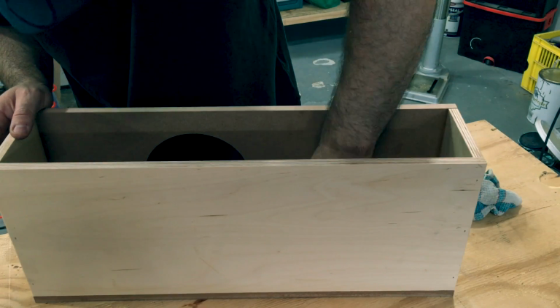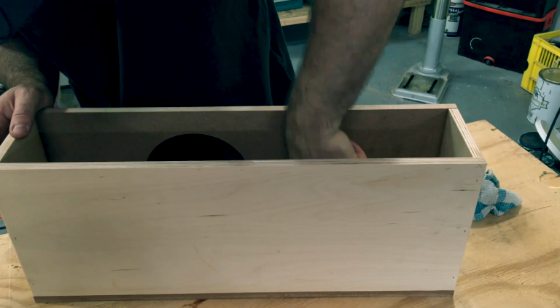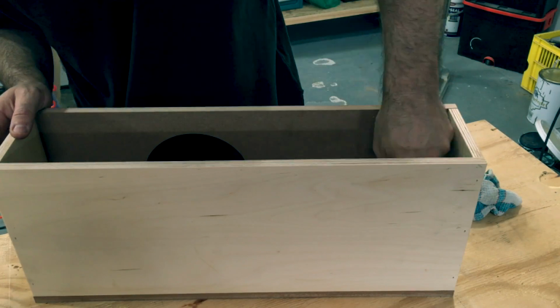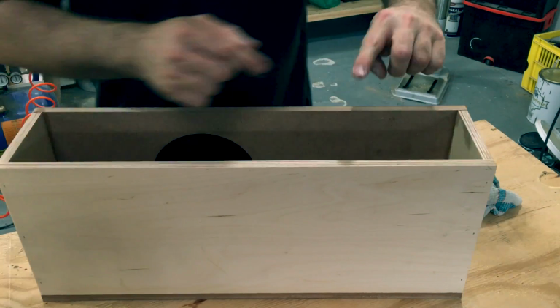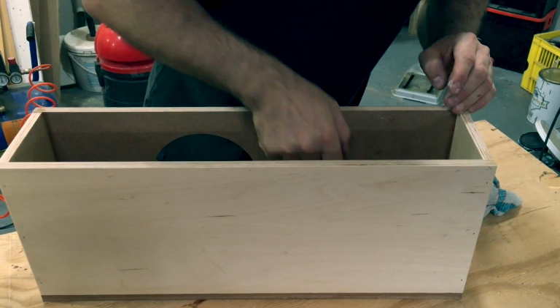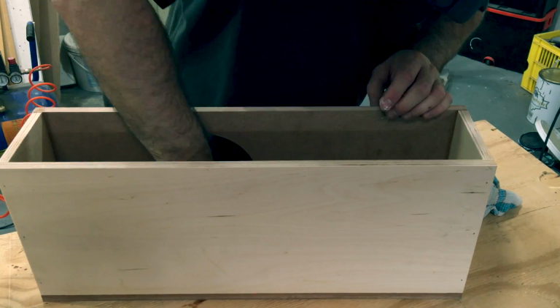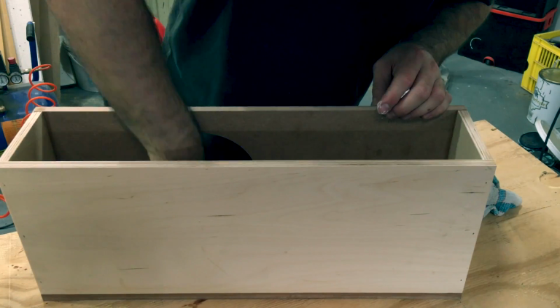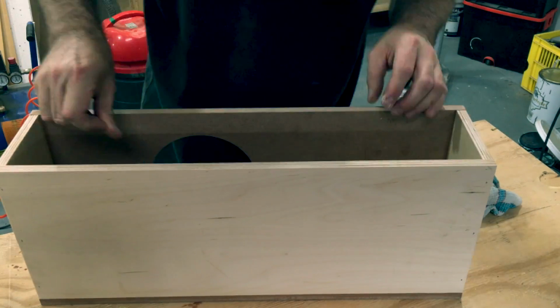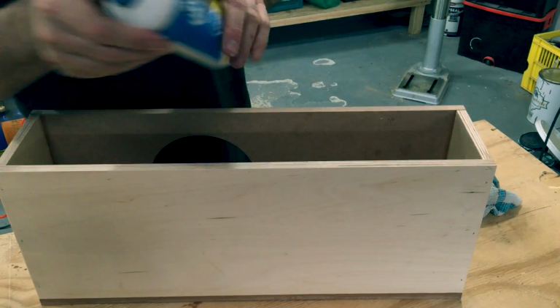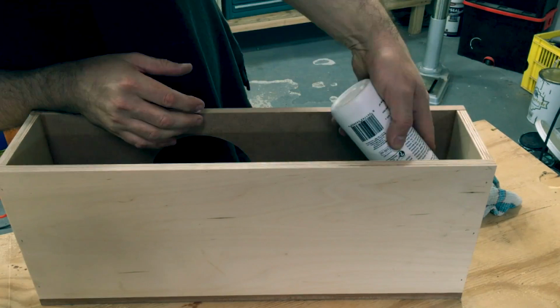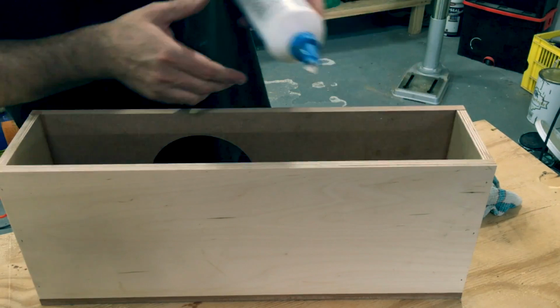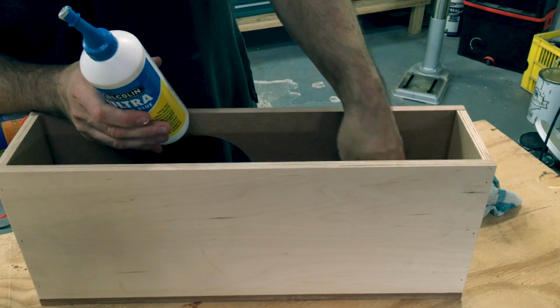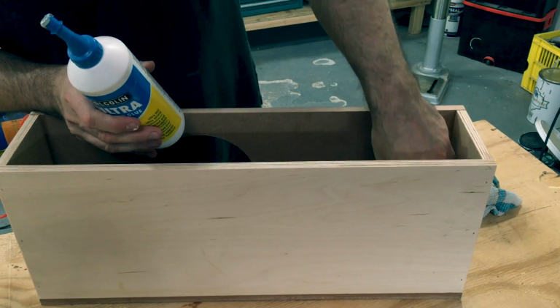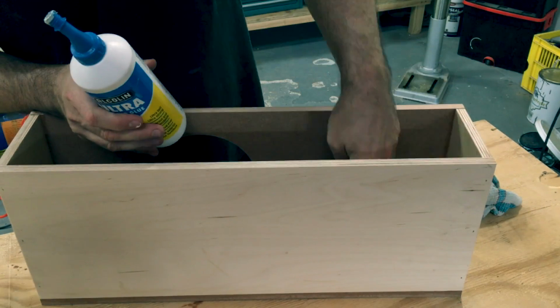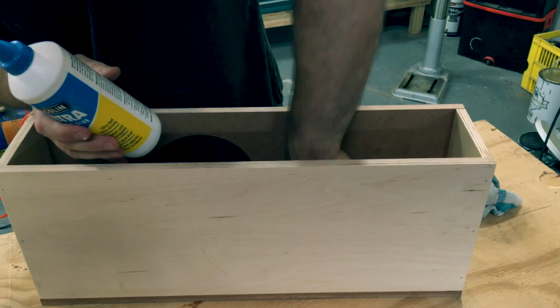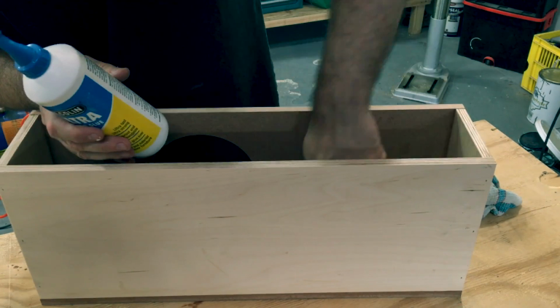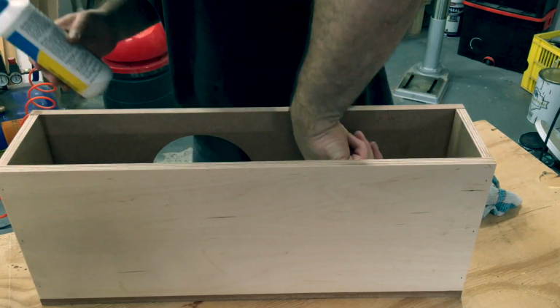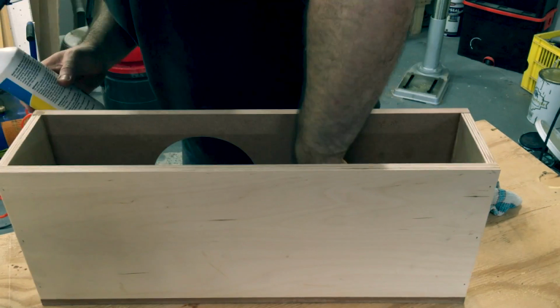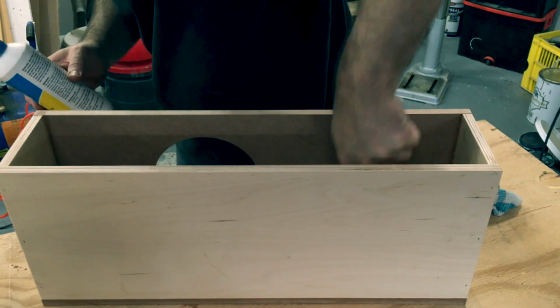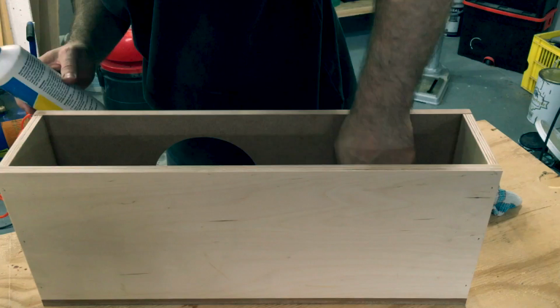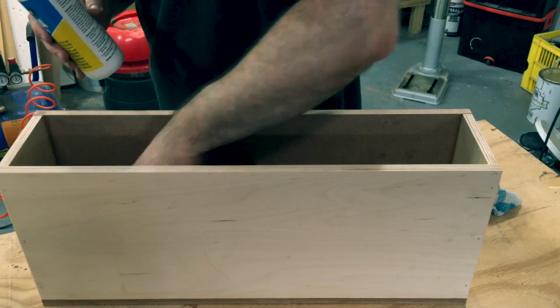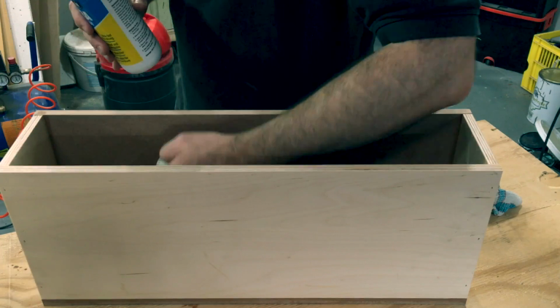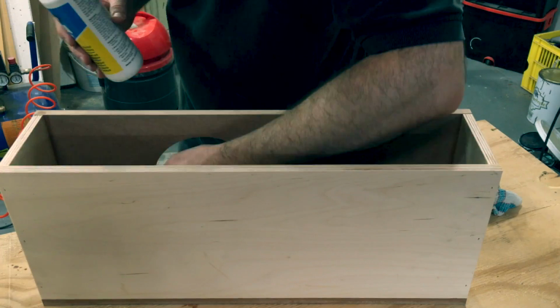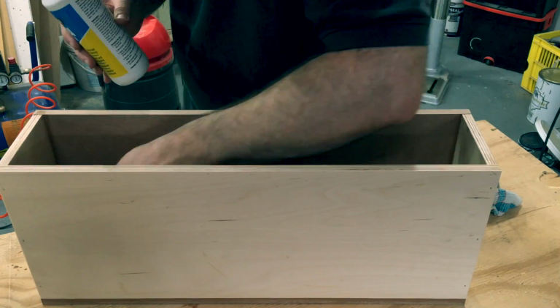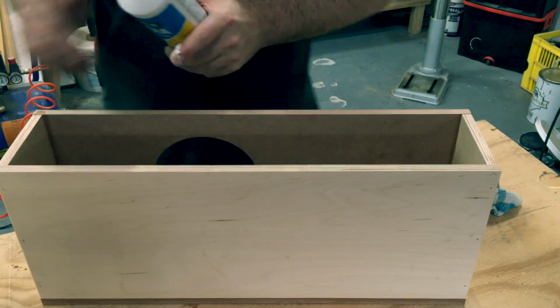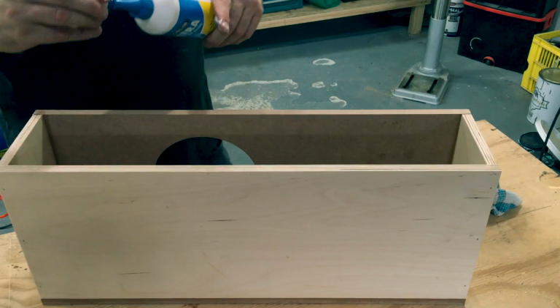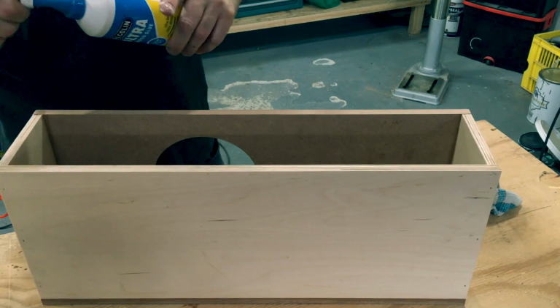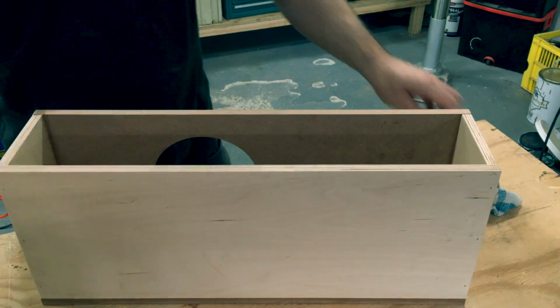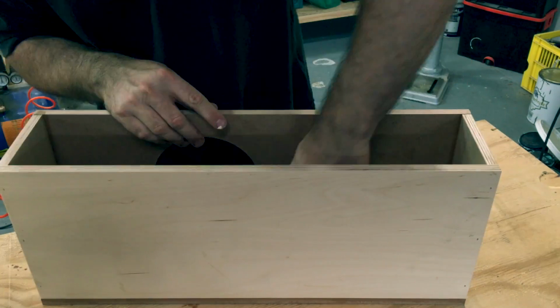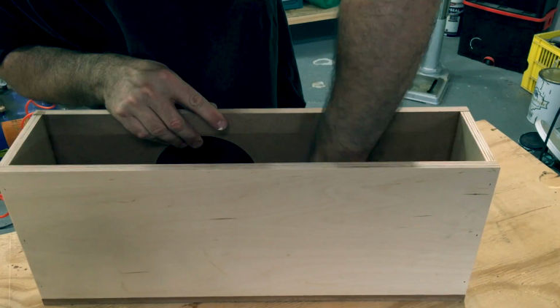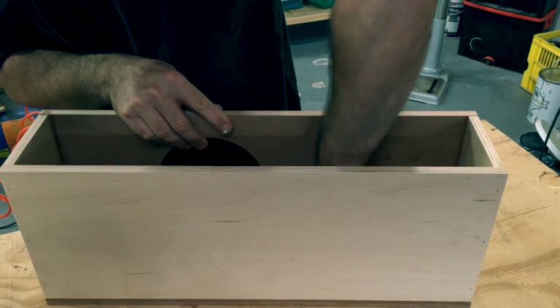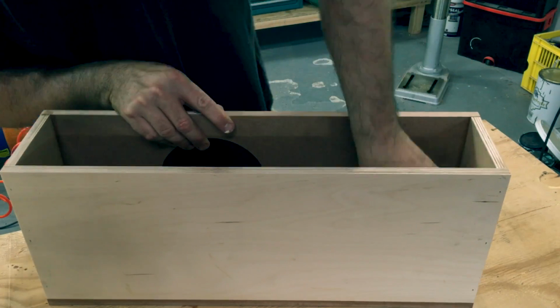Here I'm just making sure that all the gaps inside the box are filled with glue.